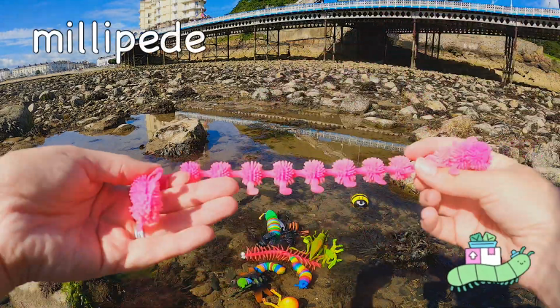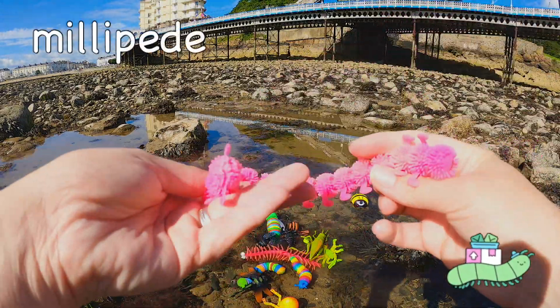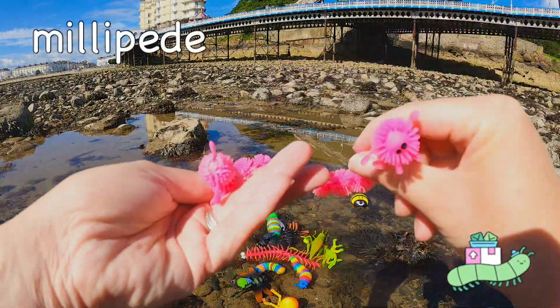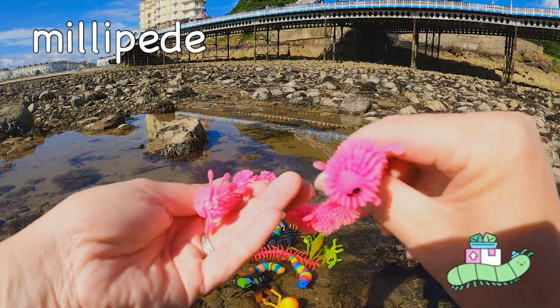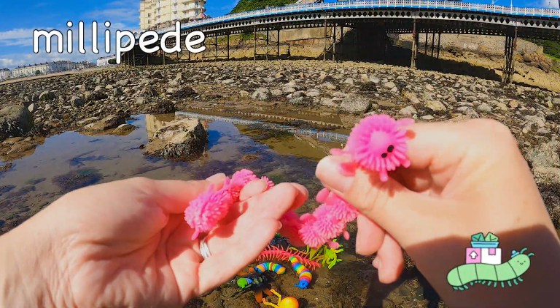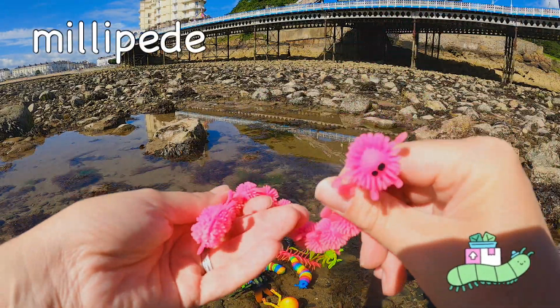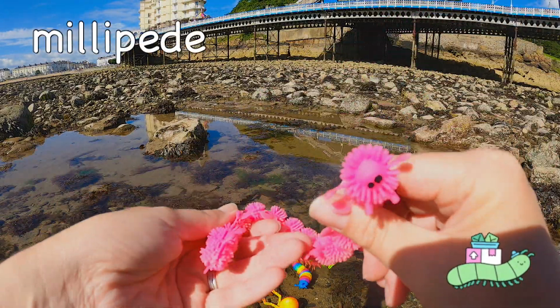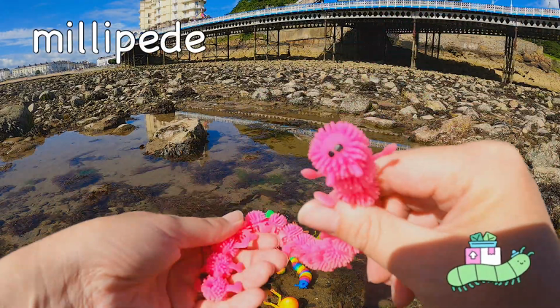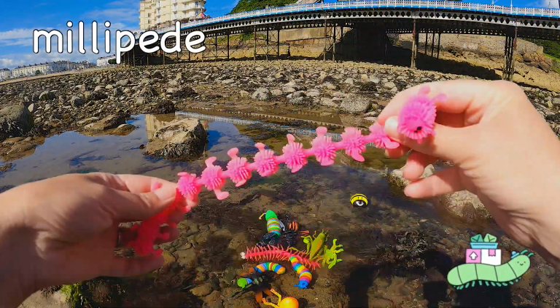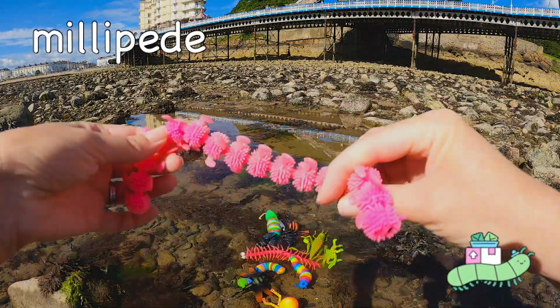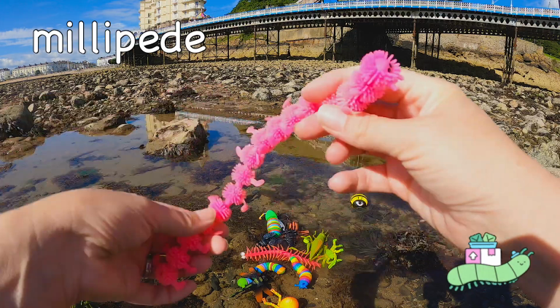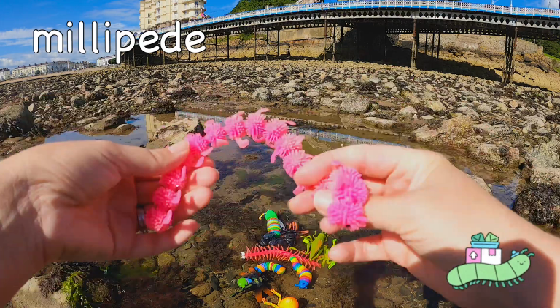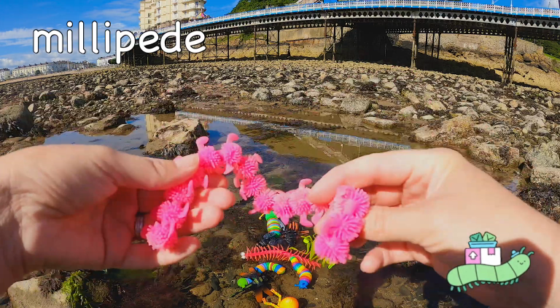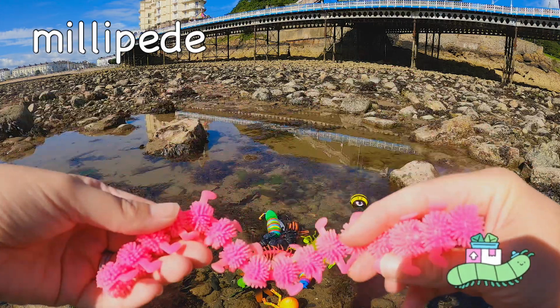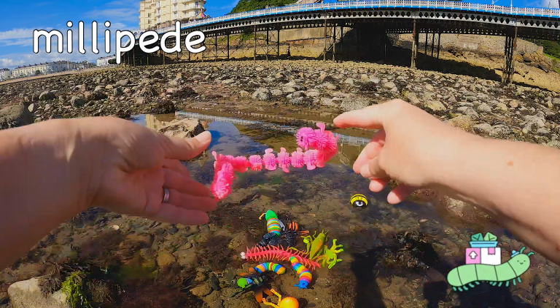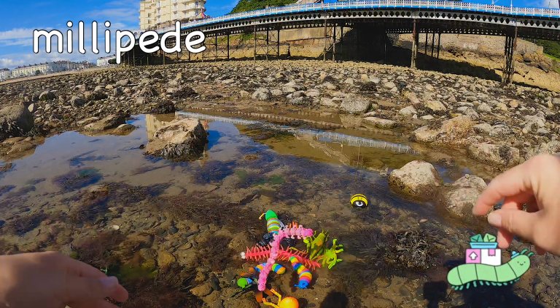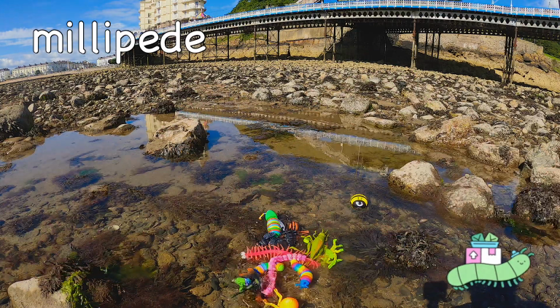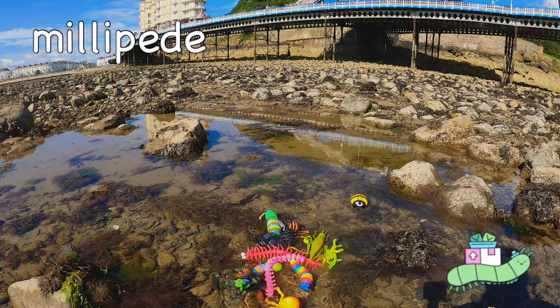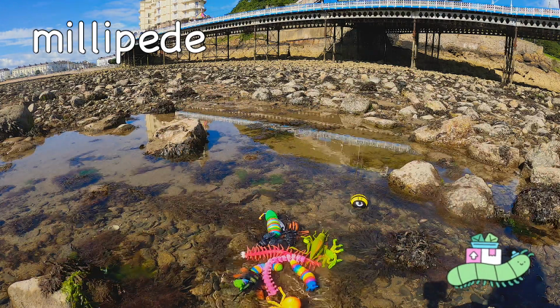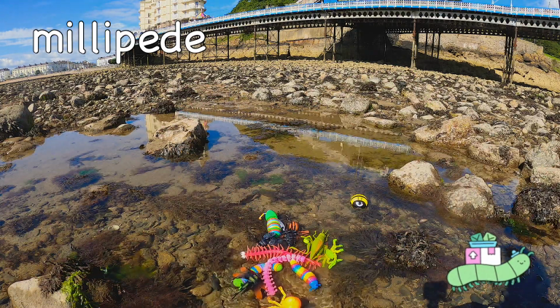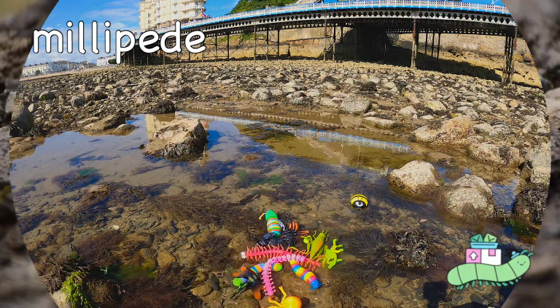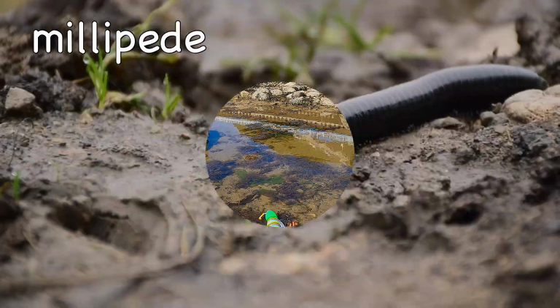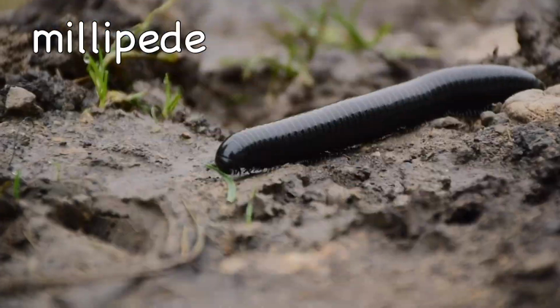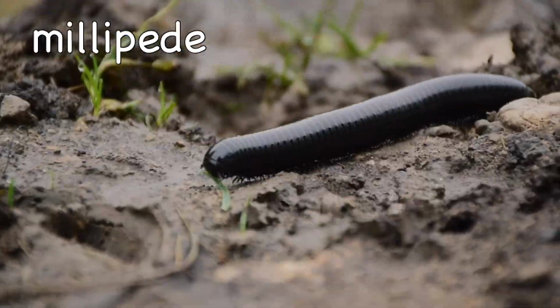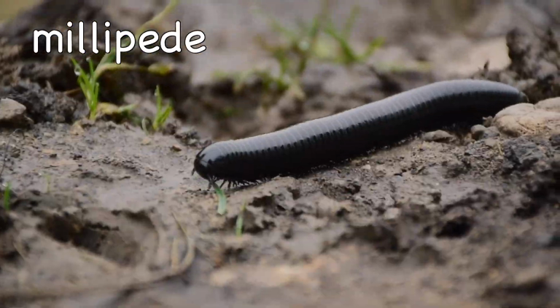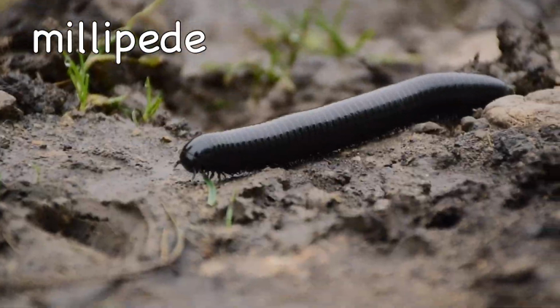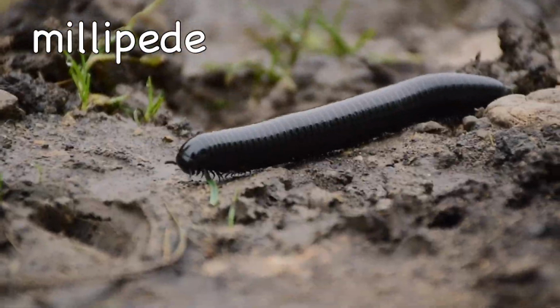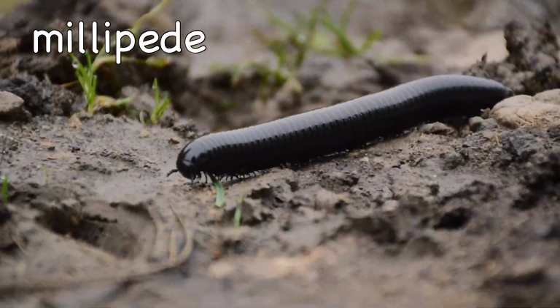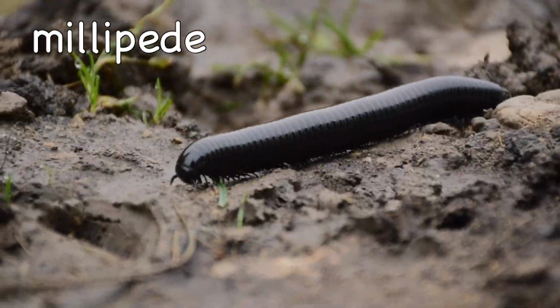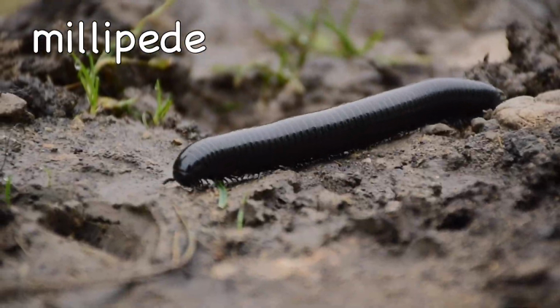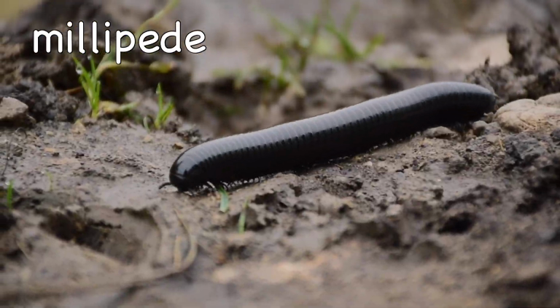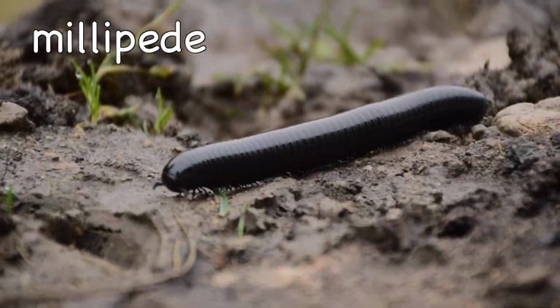Millipede! A hatchling millipede has only 3 pairs of legs and can grow up to 200 pairs as an adult!